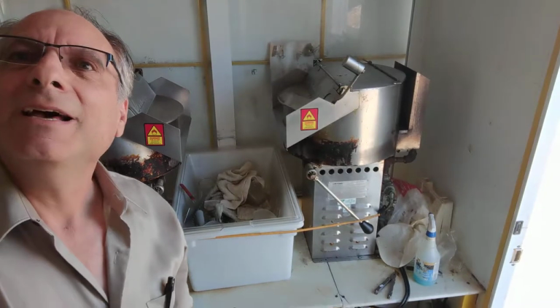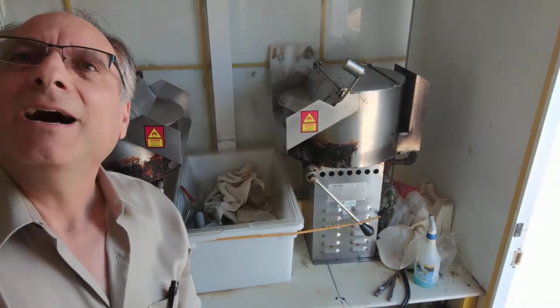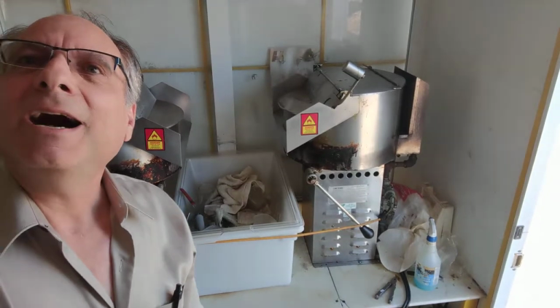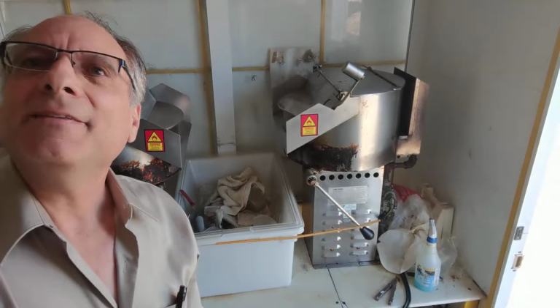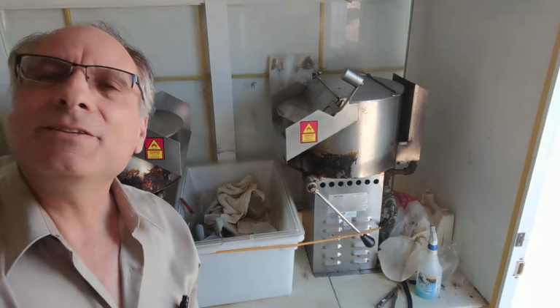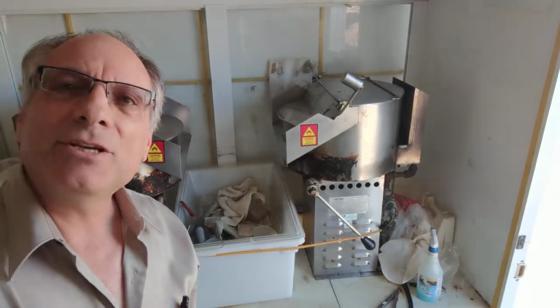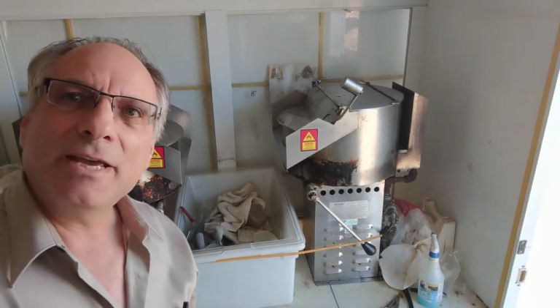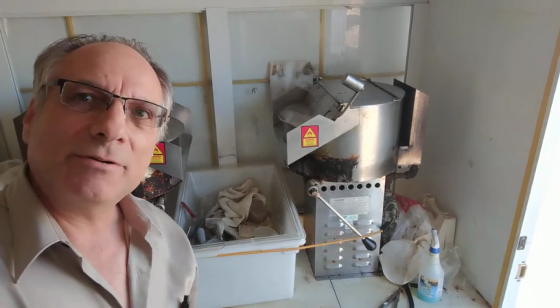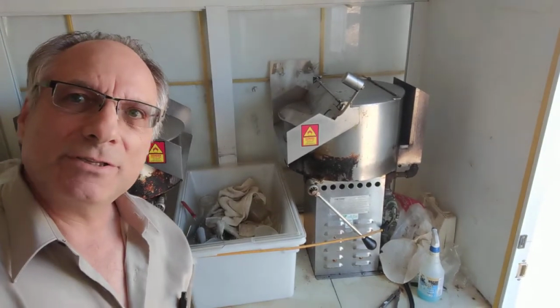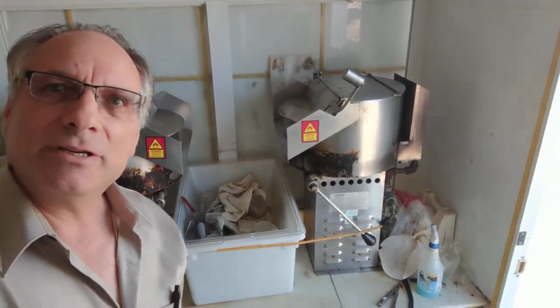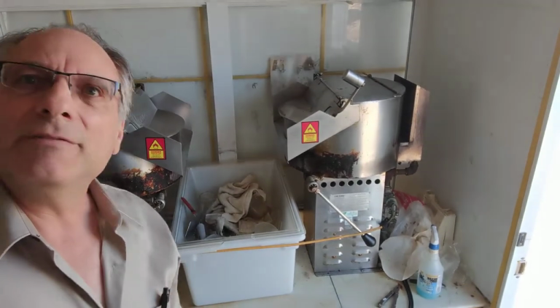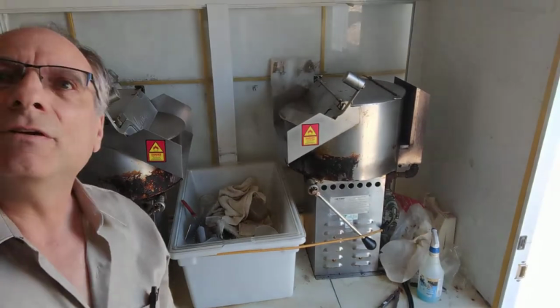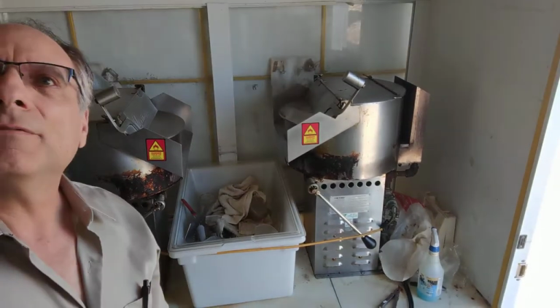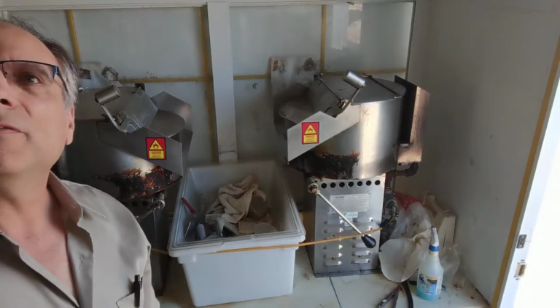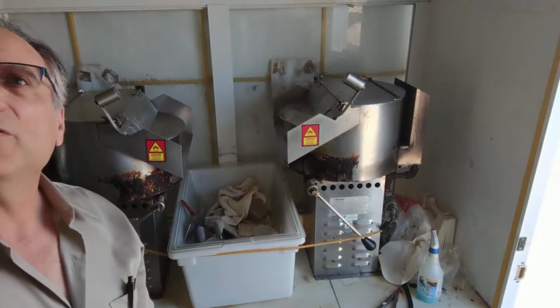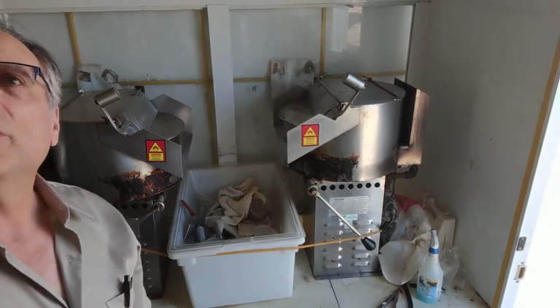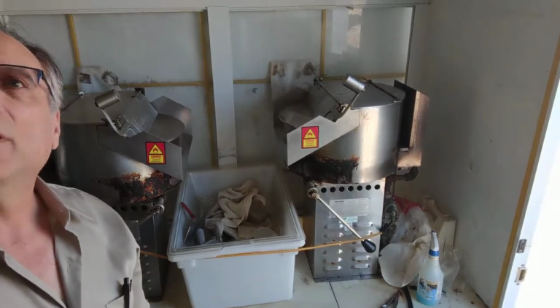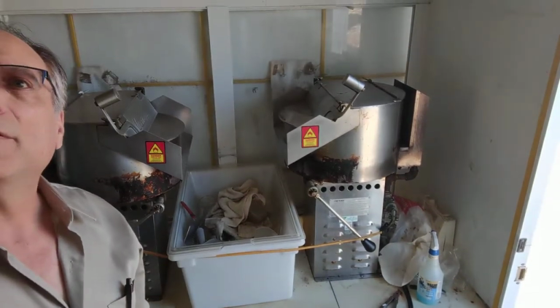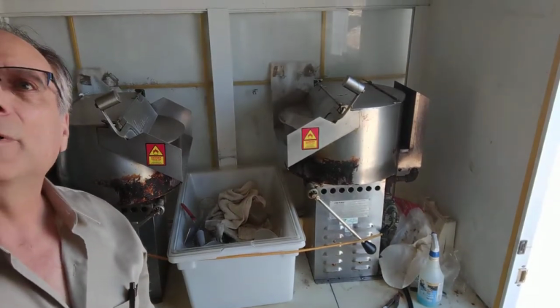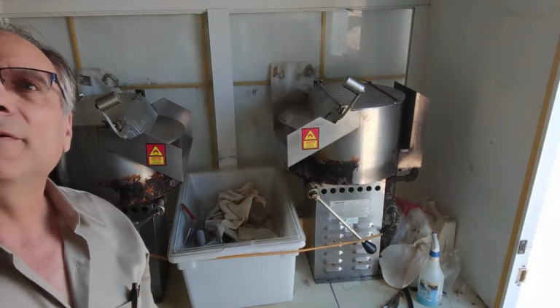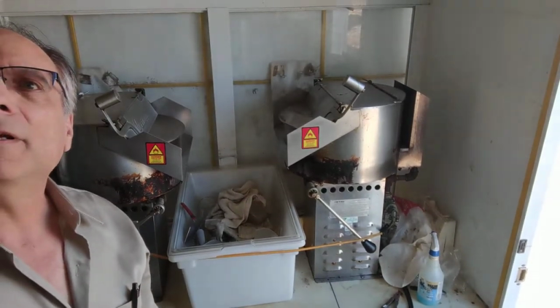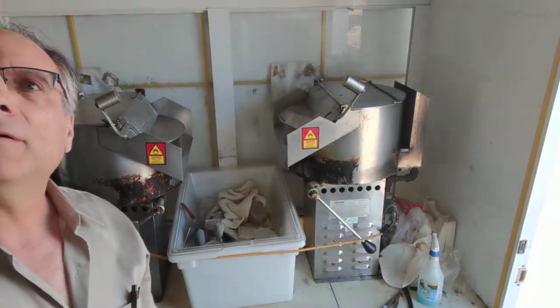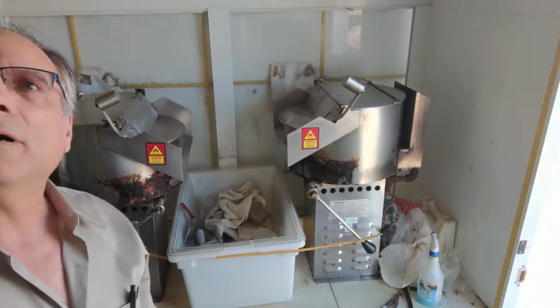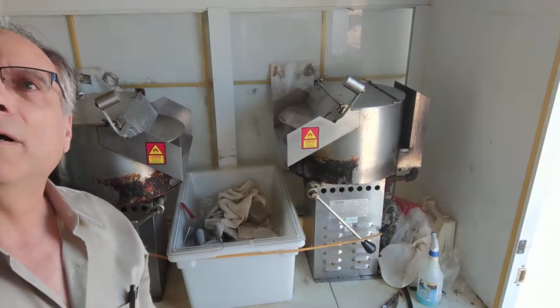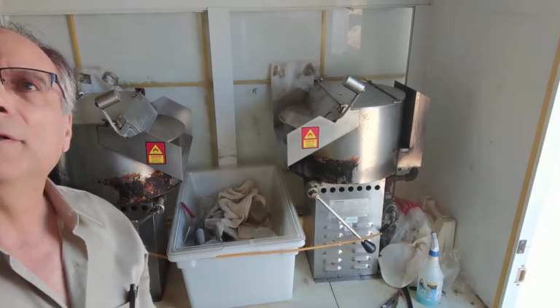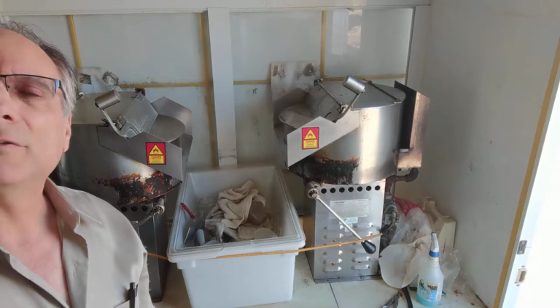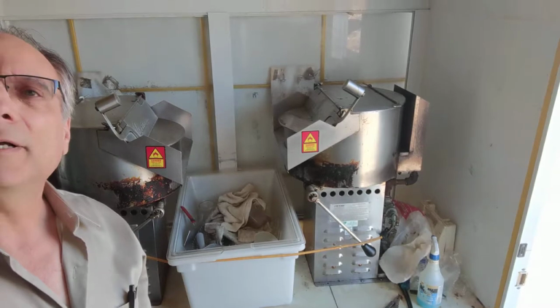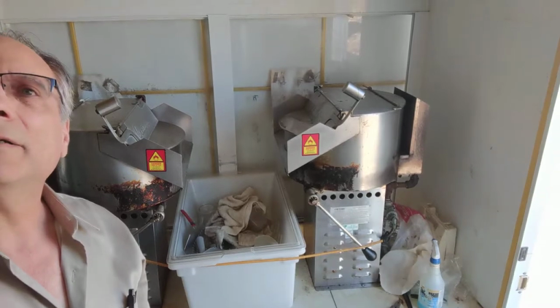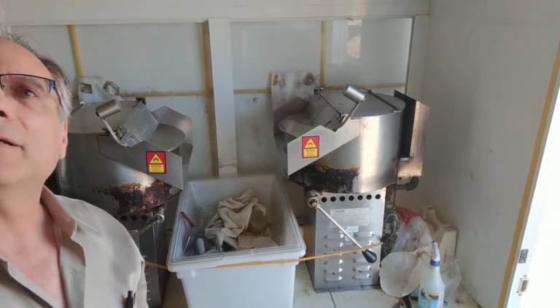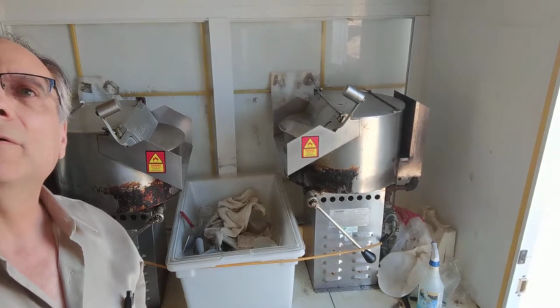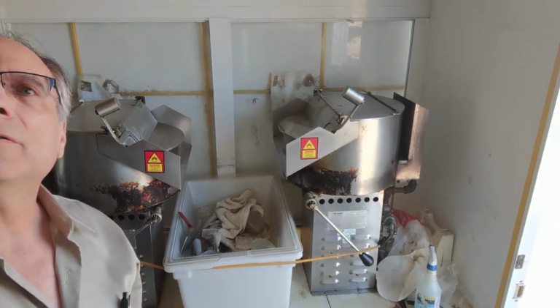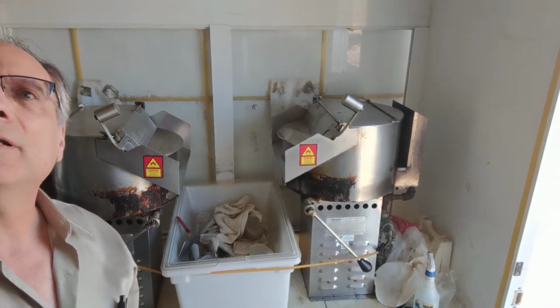Hi, this is Jay. We're just going to give you an overview, a quick video of this kettle corn trailer.